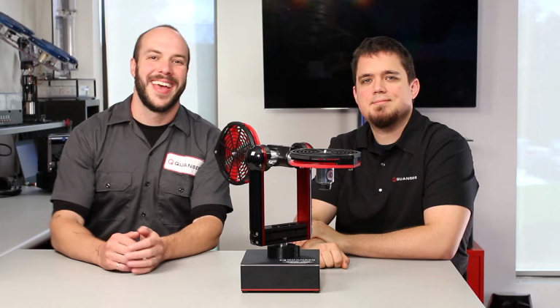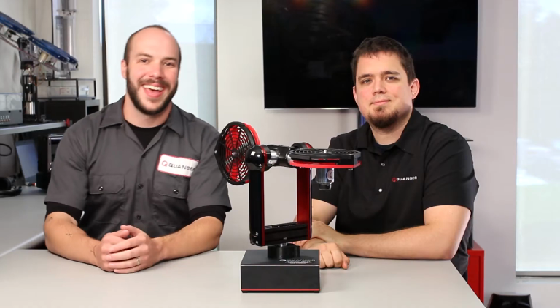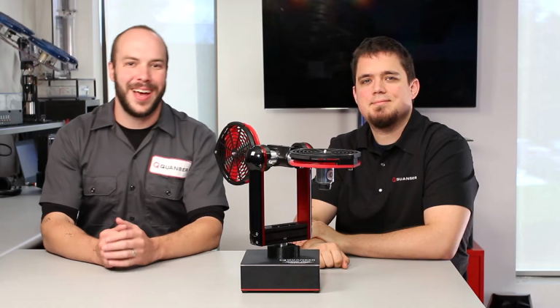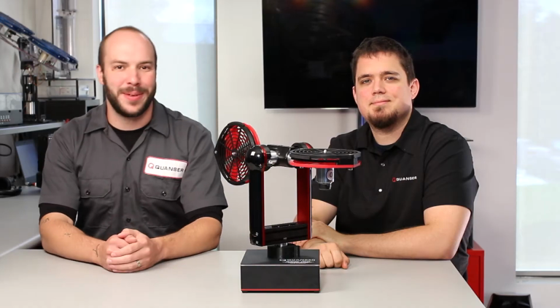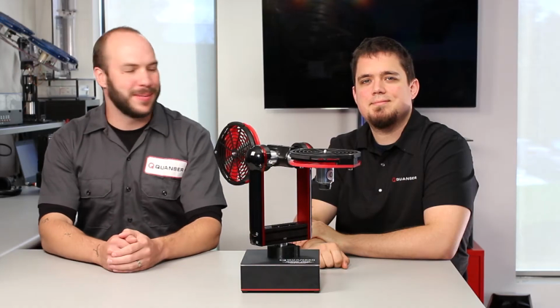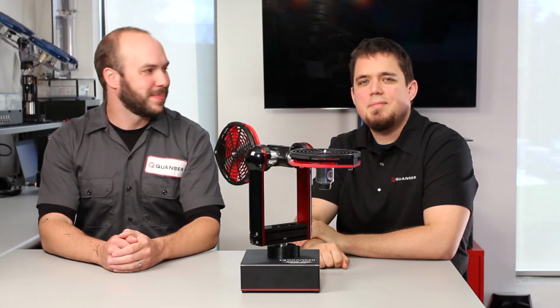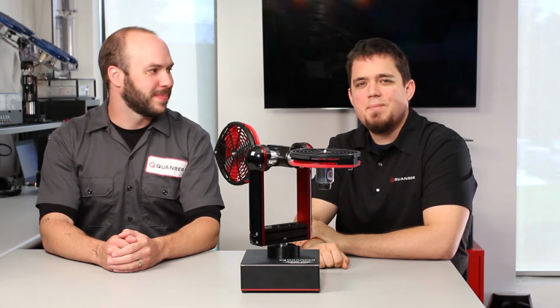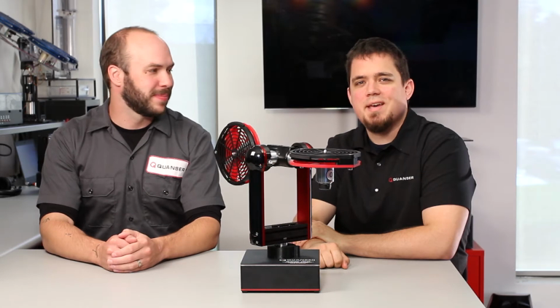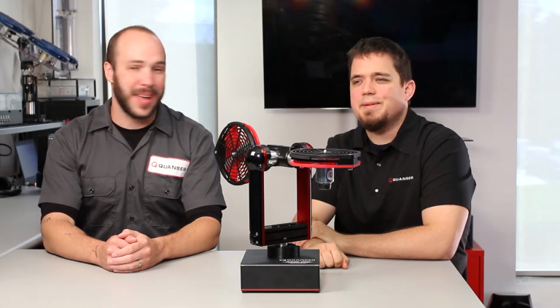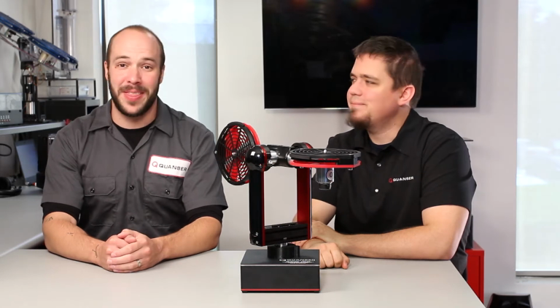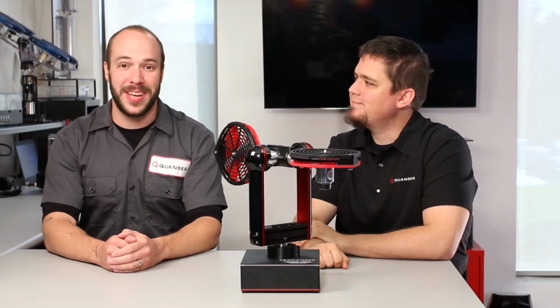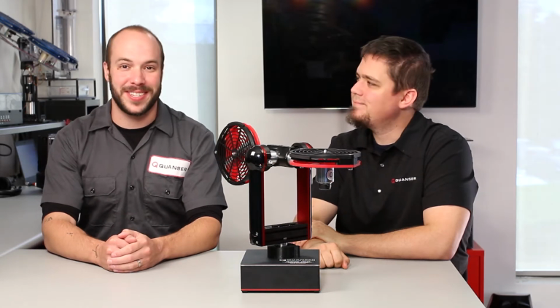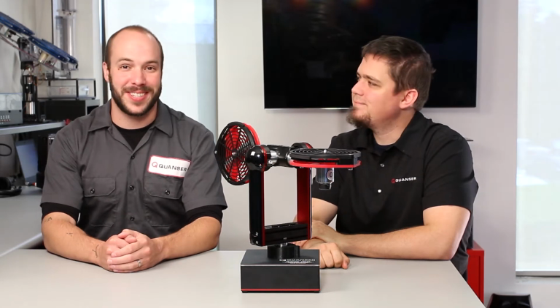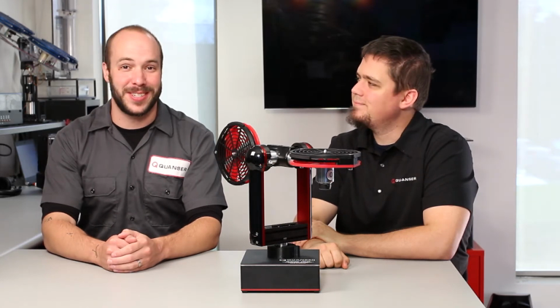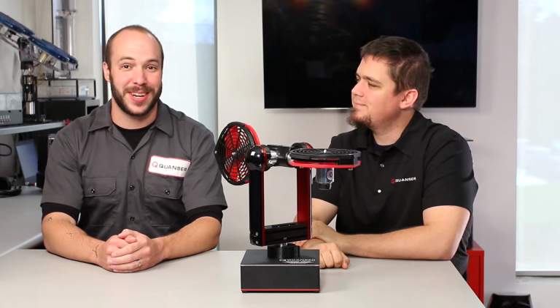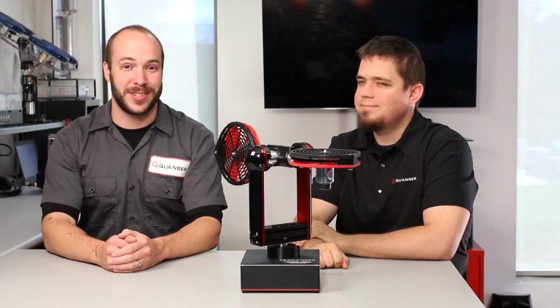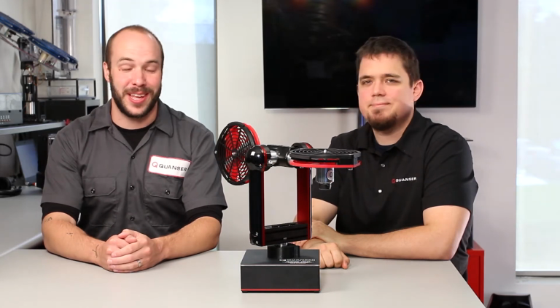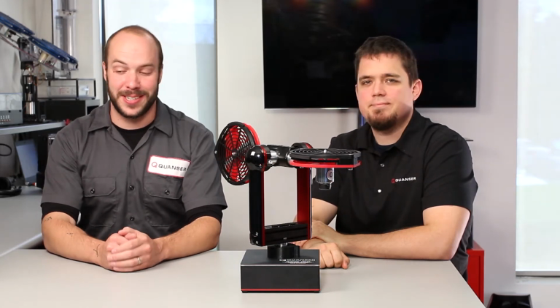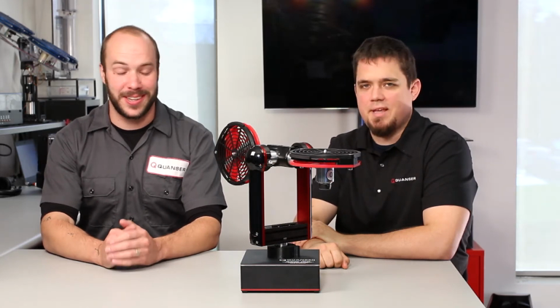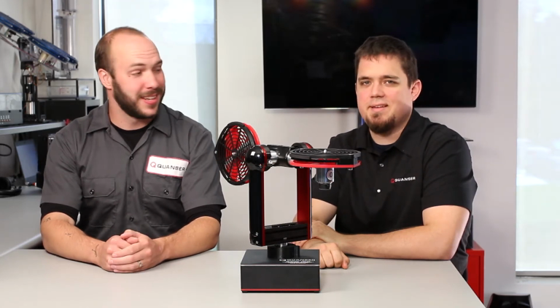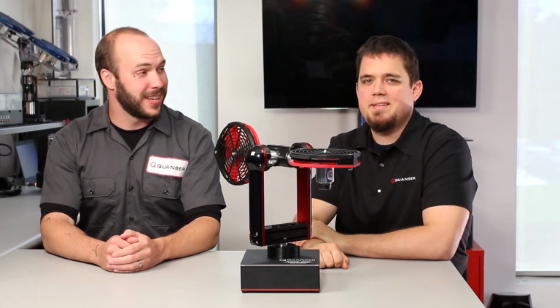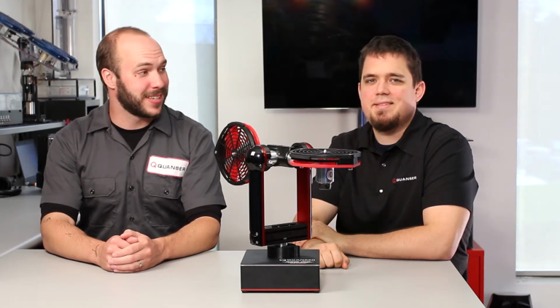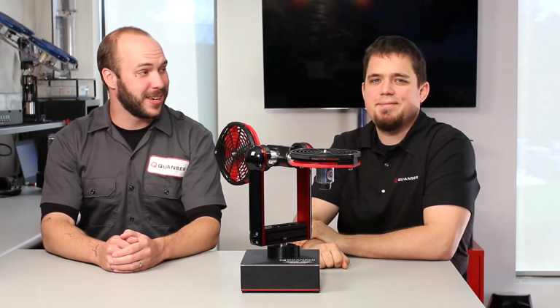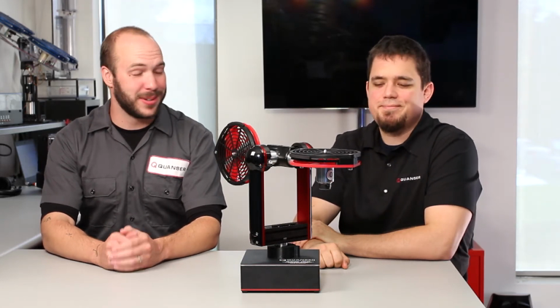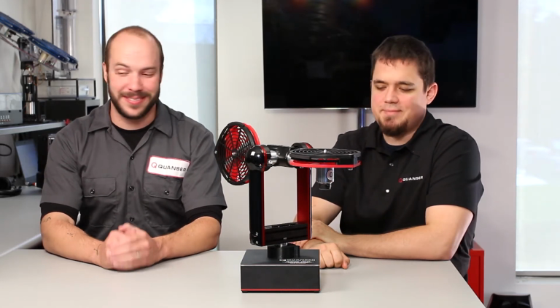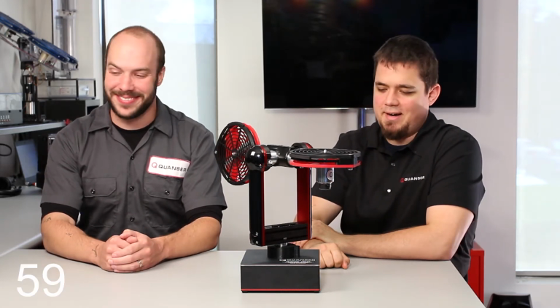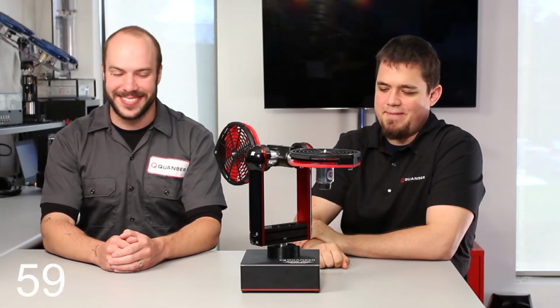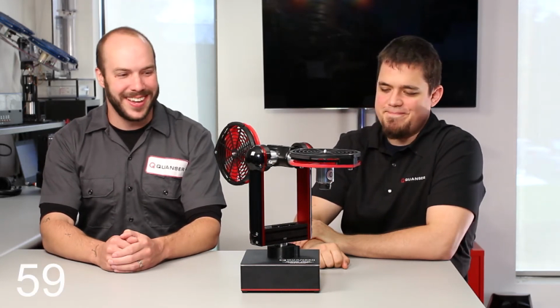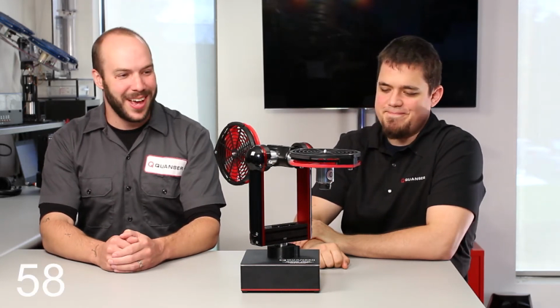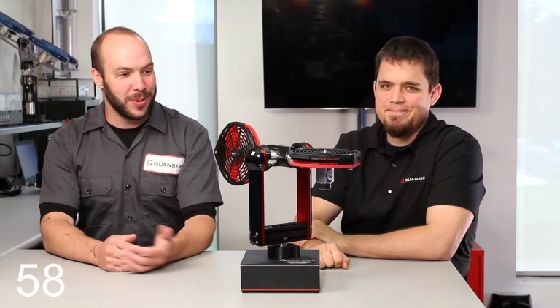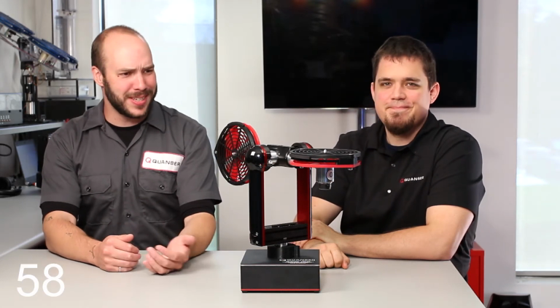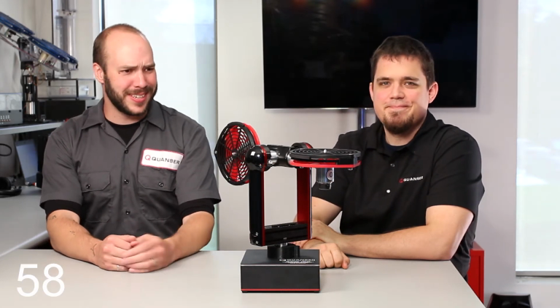Hey, I'm Pete. I'm Simon. And this is 60 Seconds or Less. Yes, it is. Get going. All right. What's this?